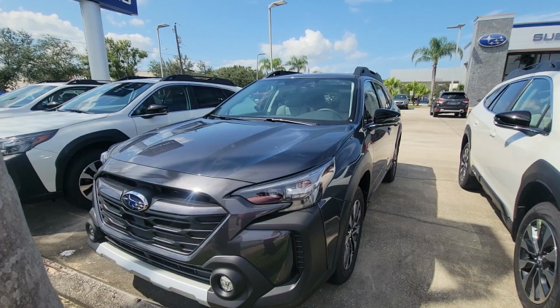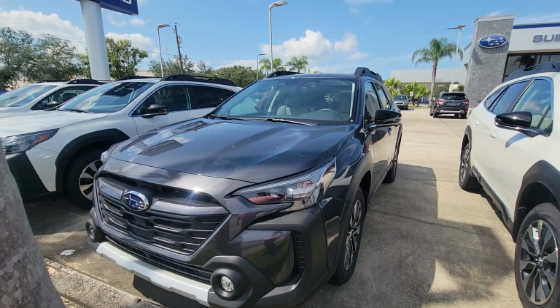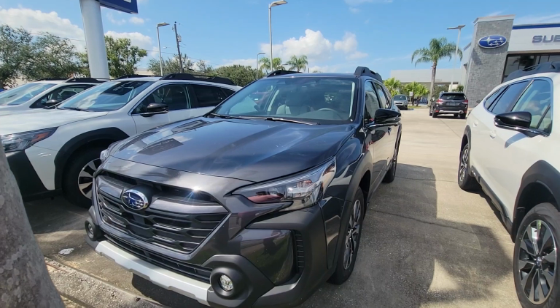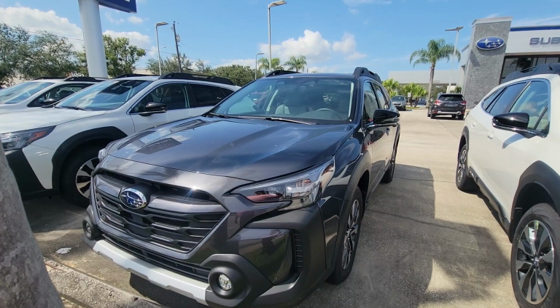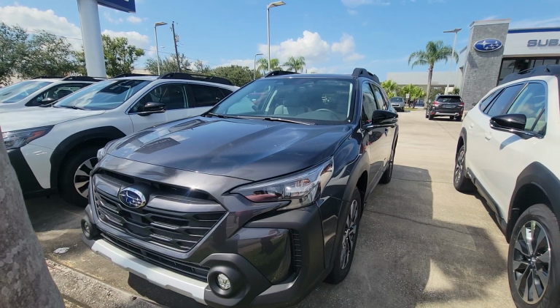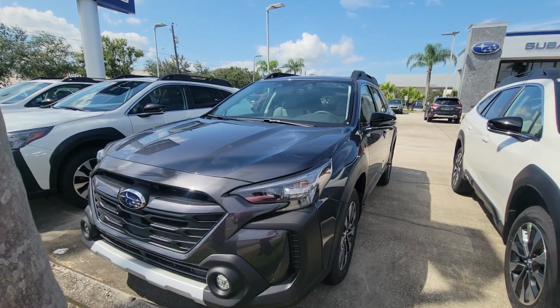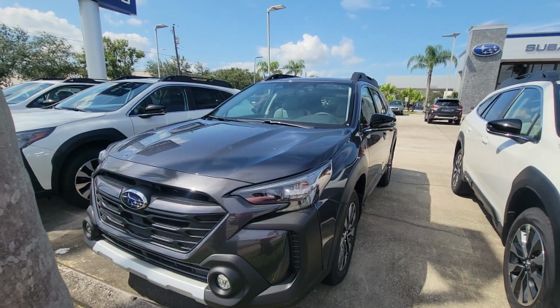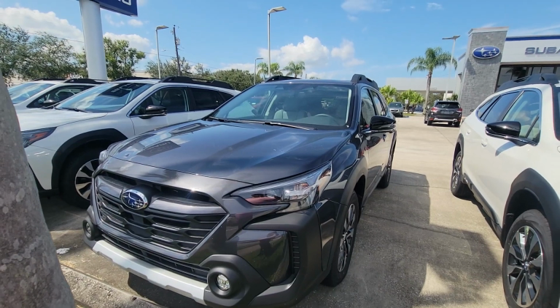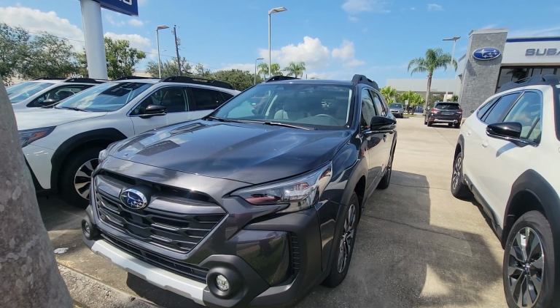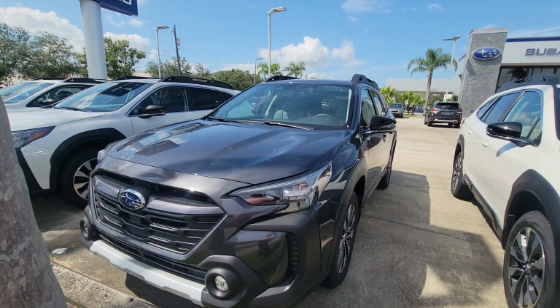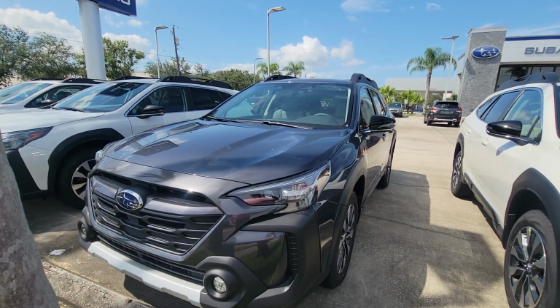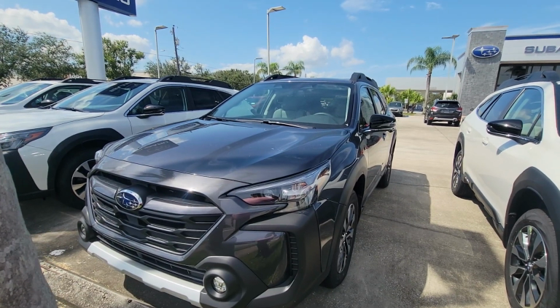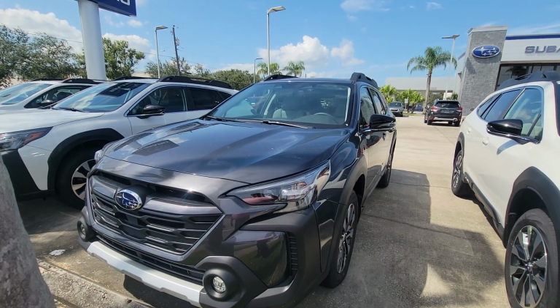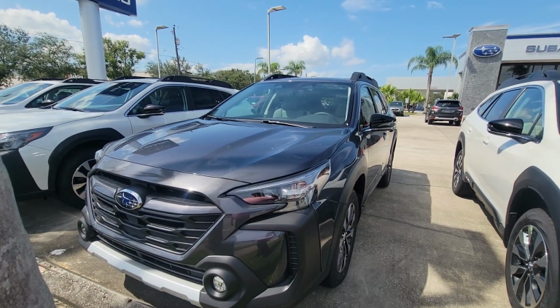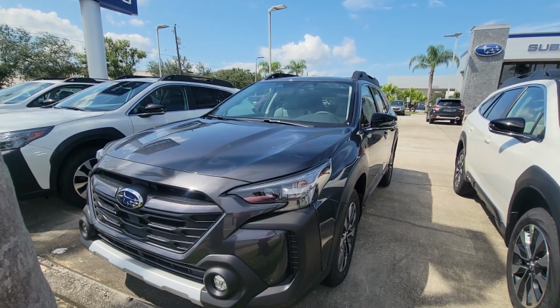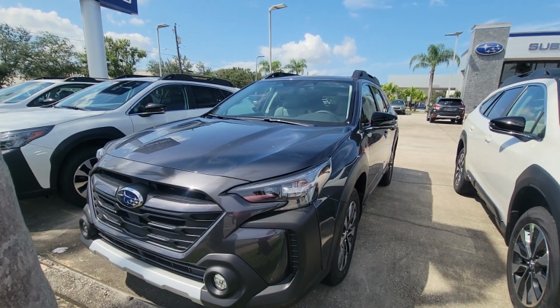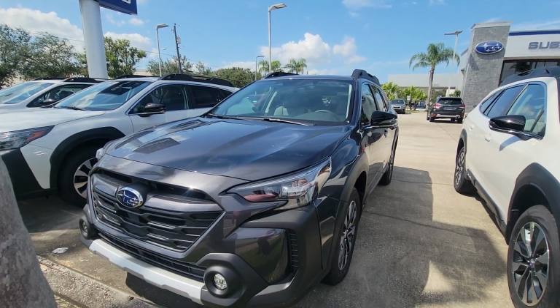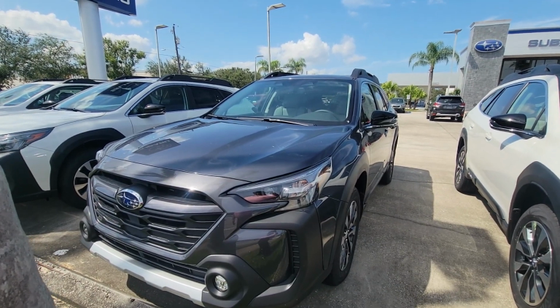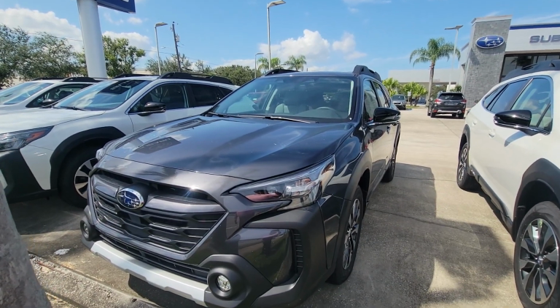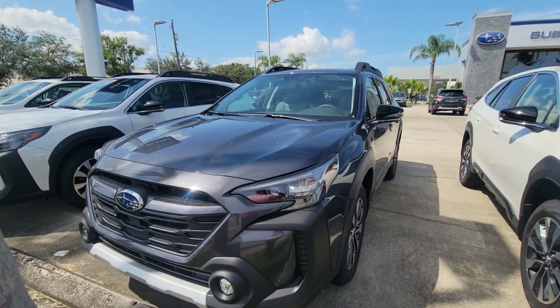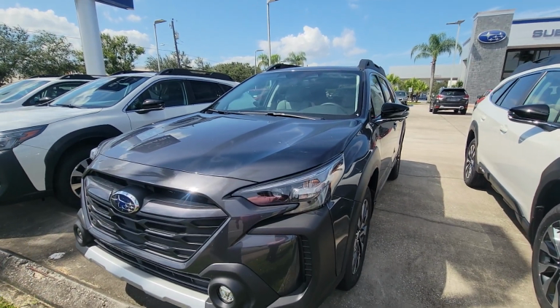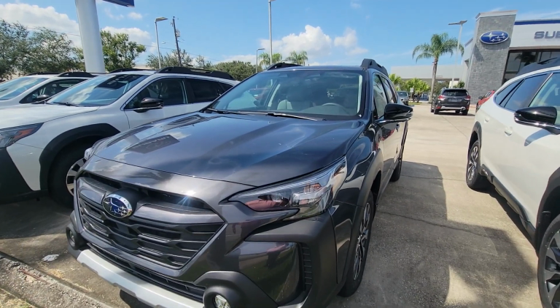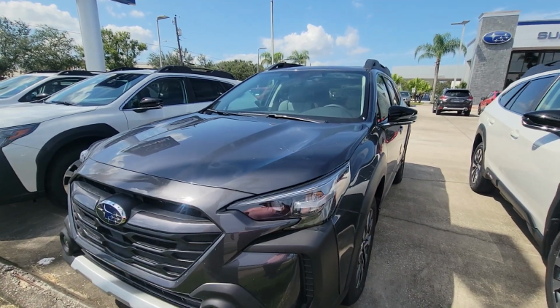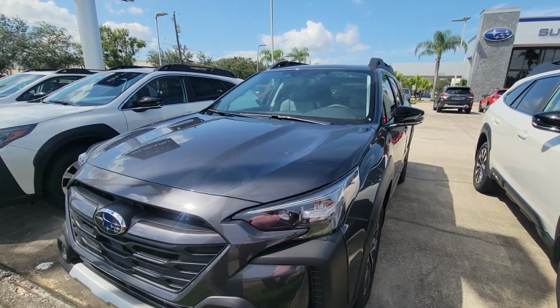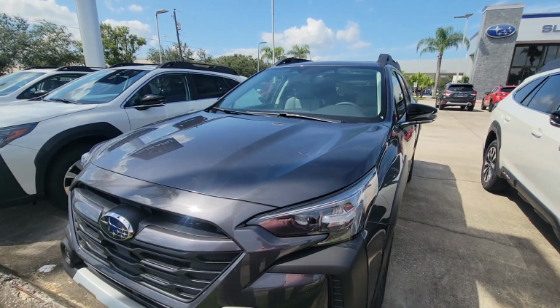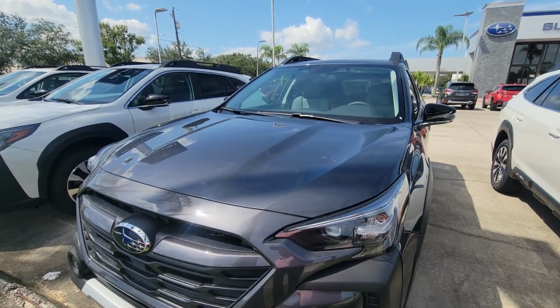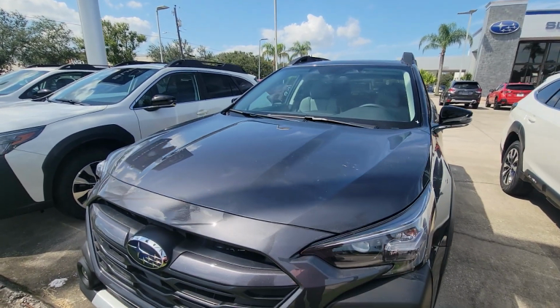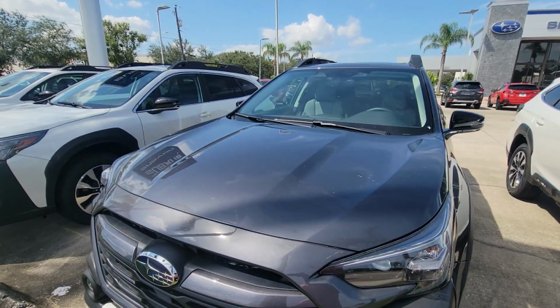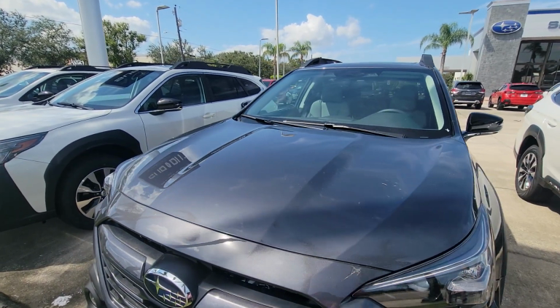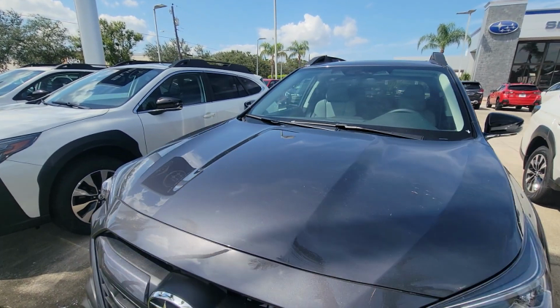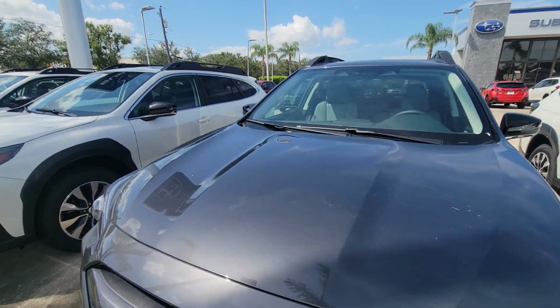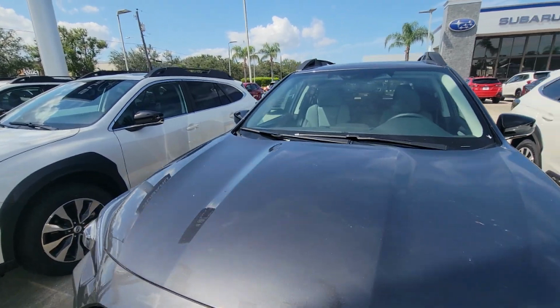Hey Marilyn, Sam here with Subaru of Melbourne. Just wanted to give you a quick walk around of this Subaru Outback.